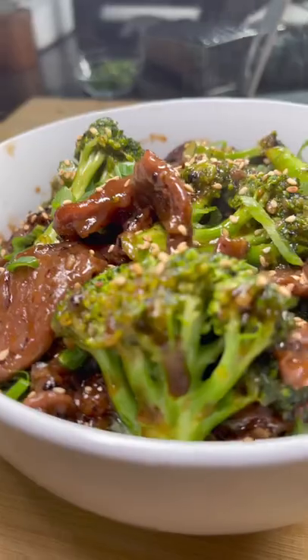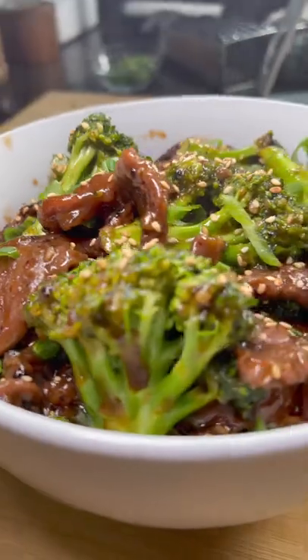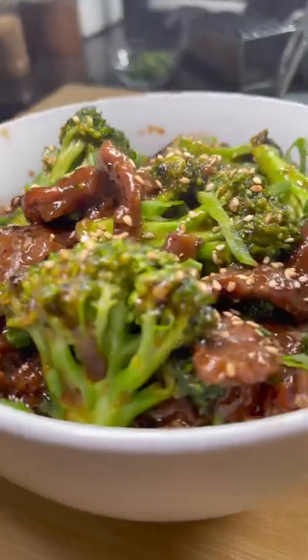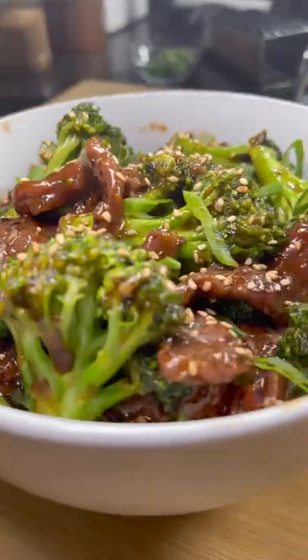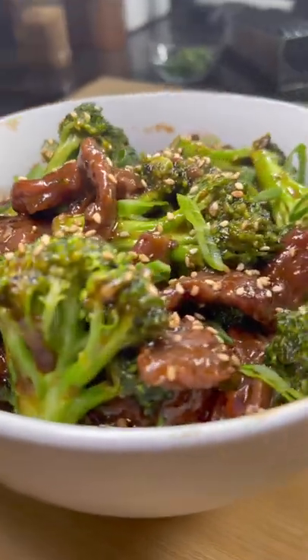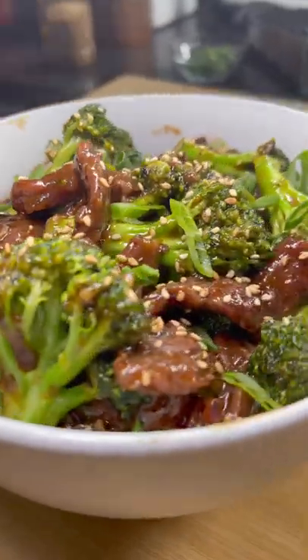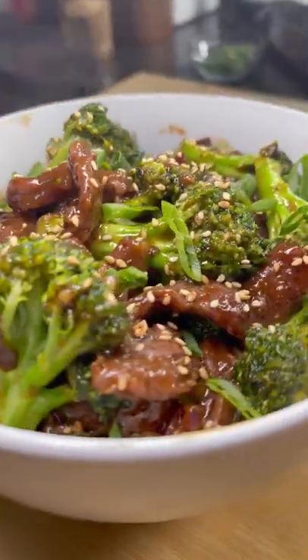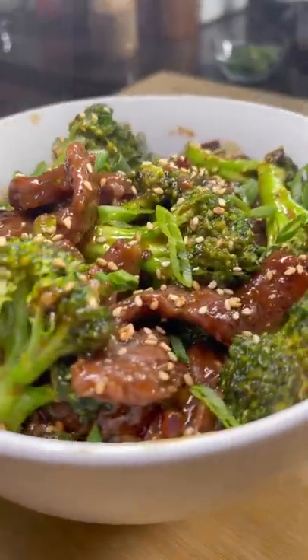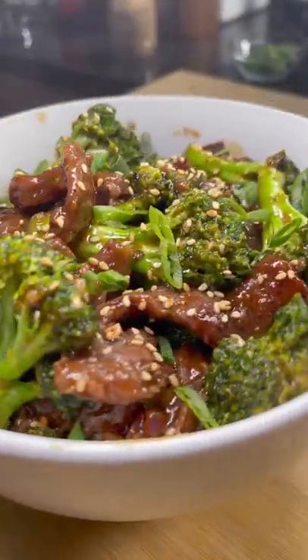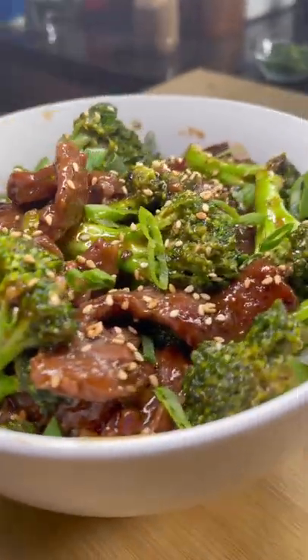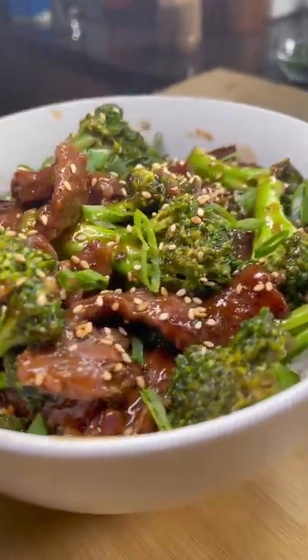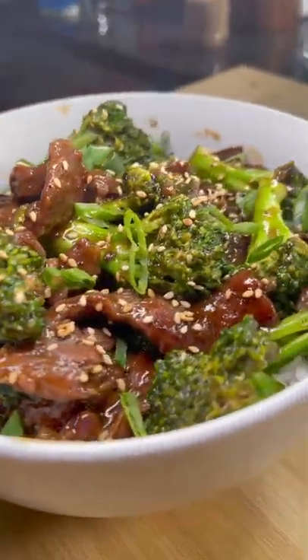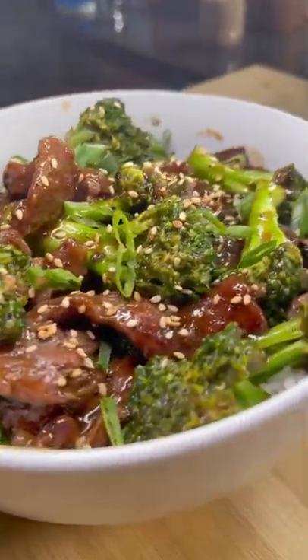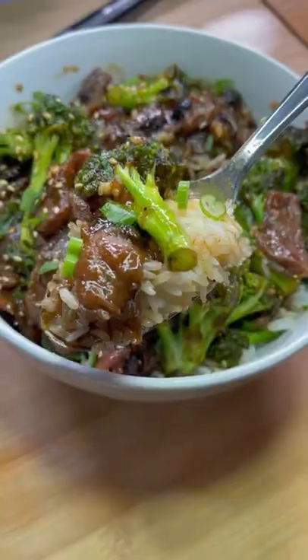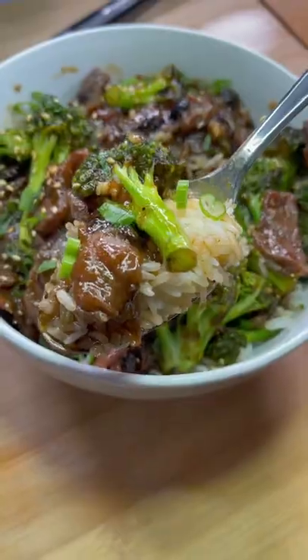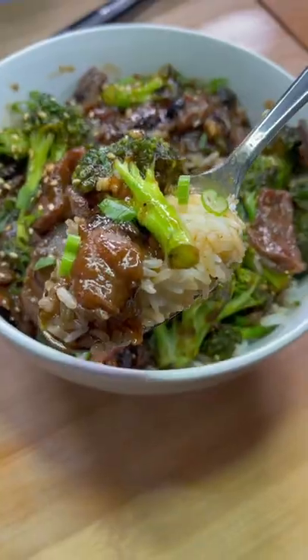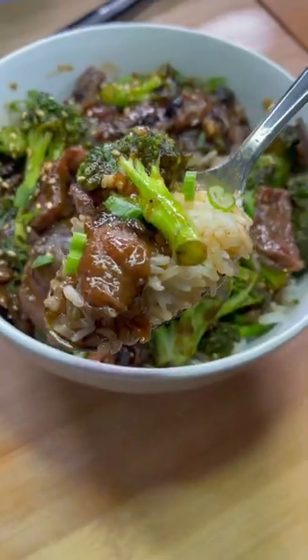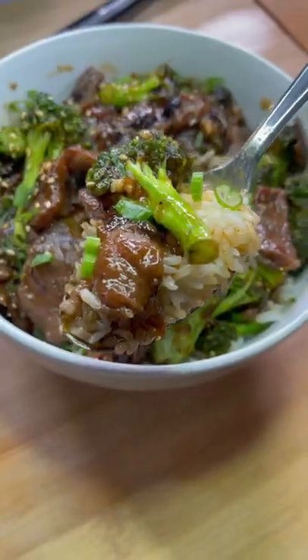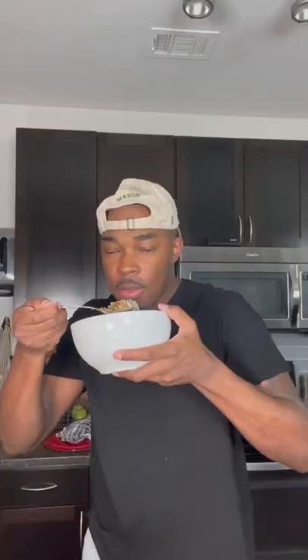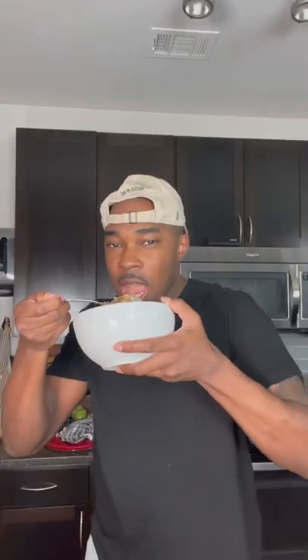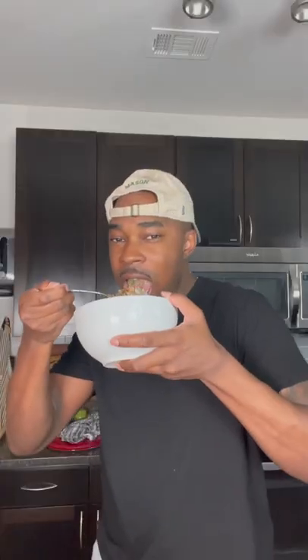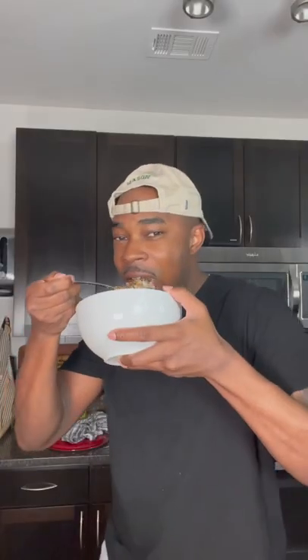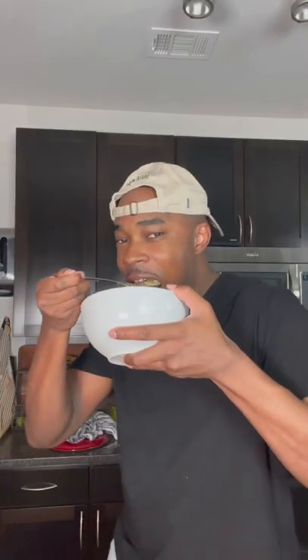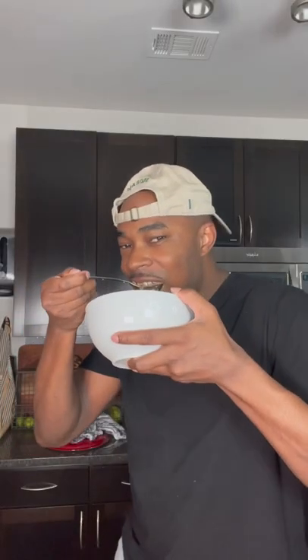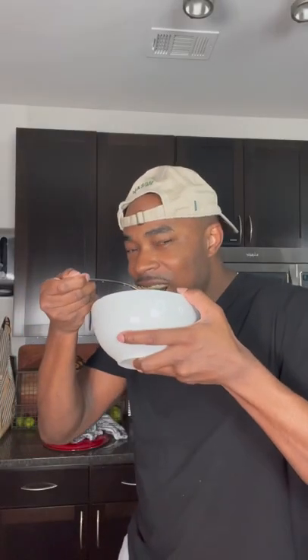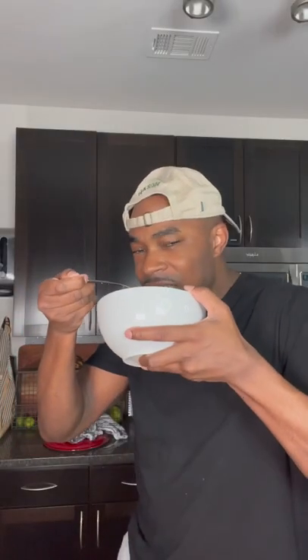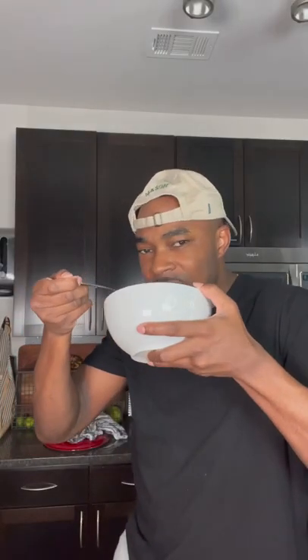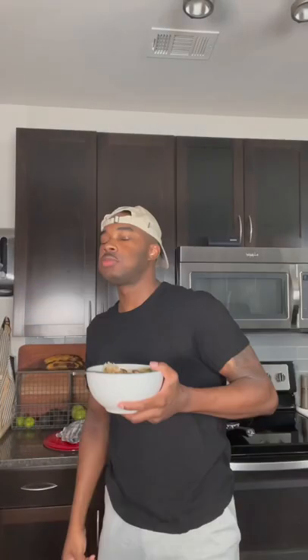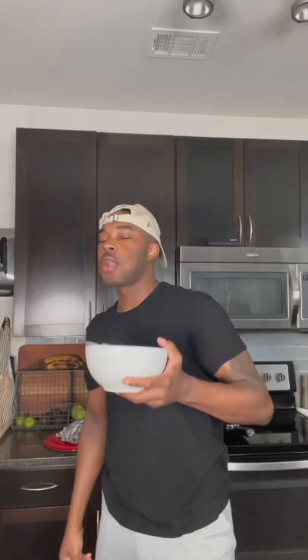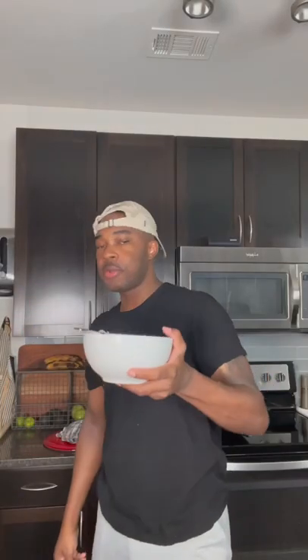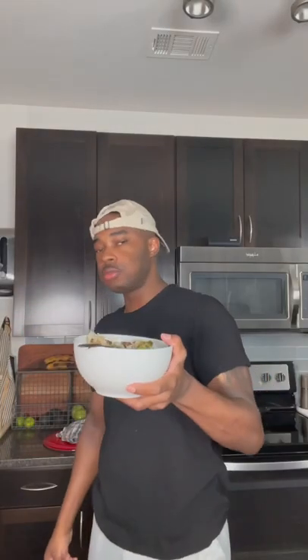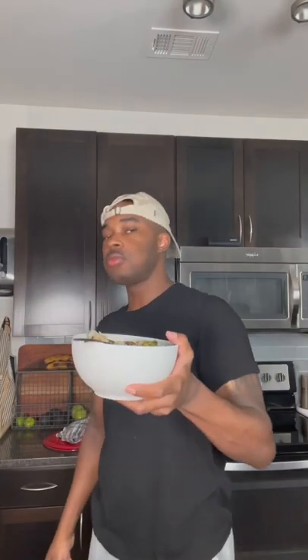Hey yo, it's Takeout Thursday and let me show y'all how to rock this beef and broccoli real quick at home. And this one was crazy, let's go.